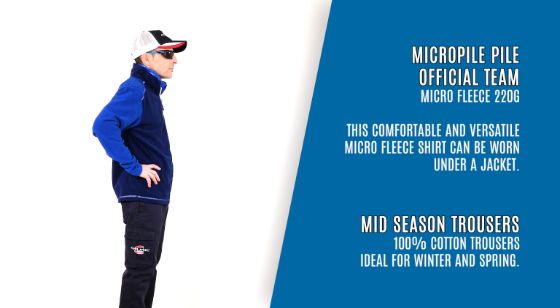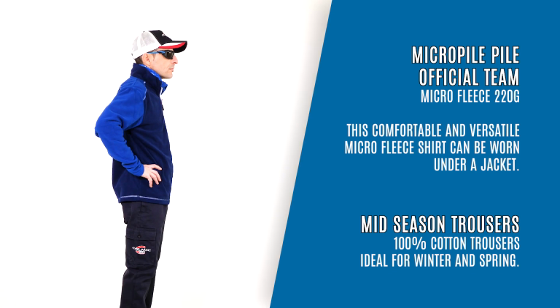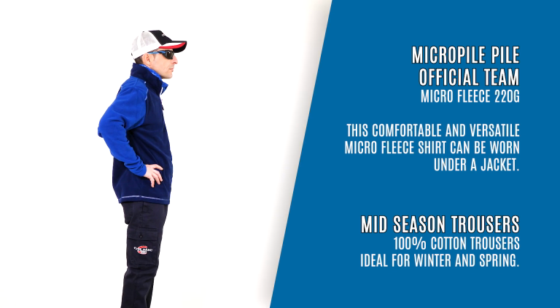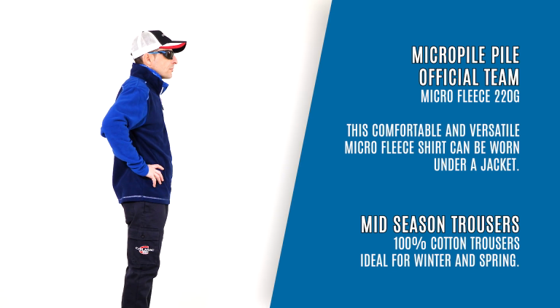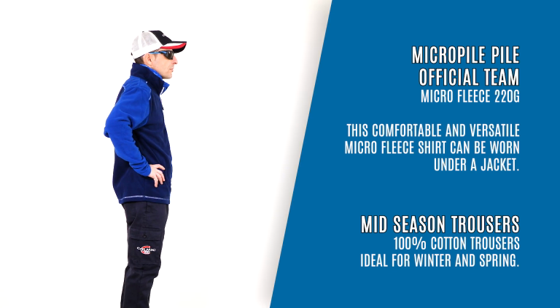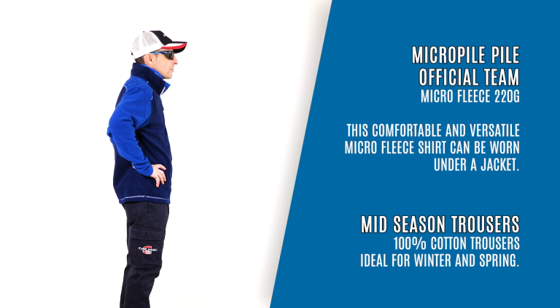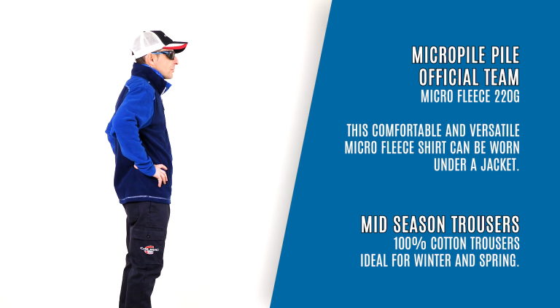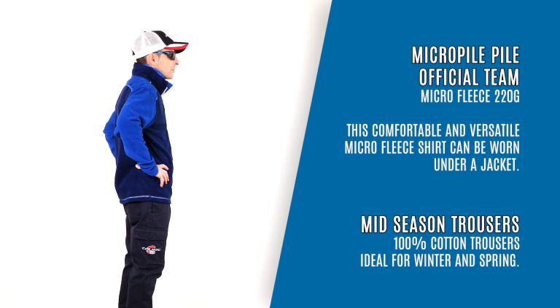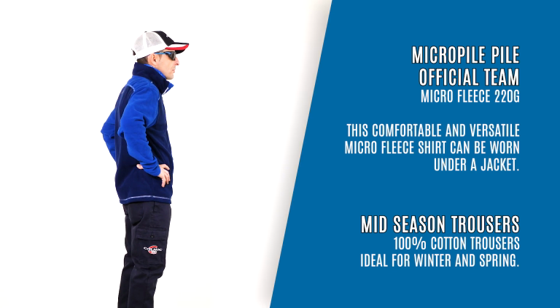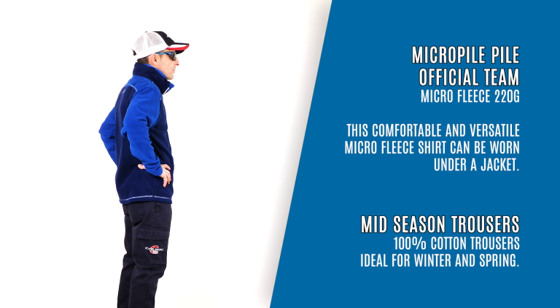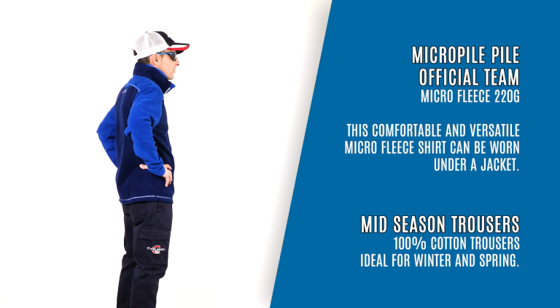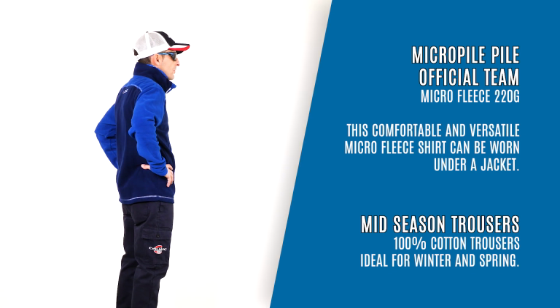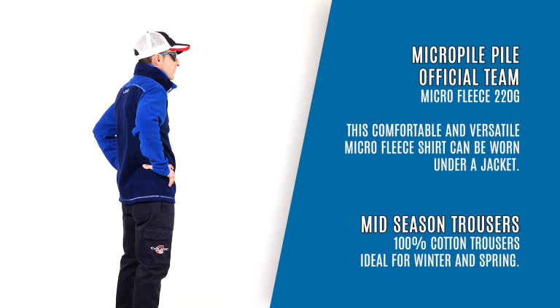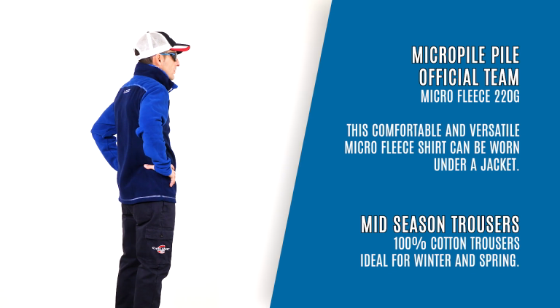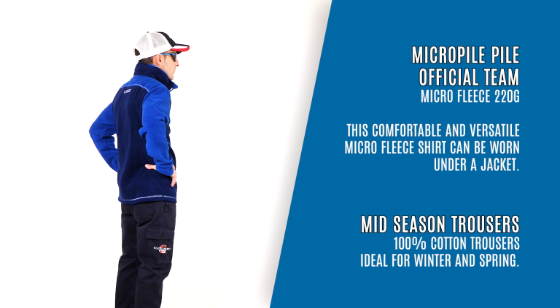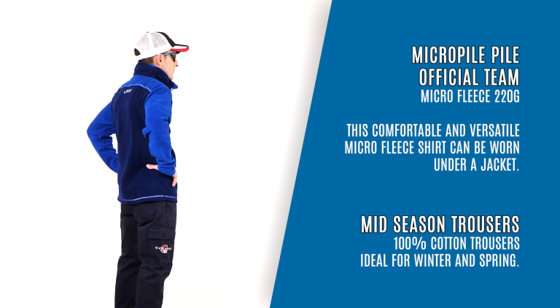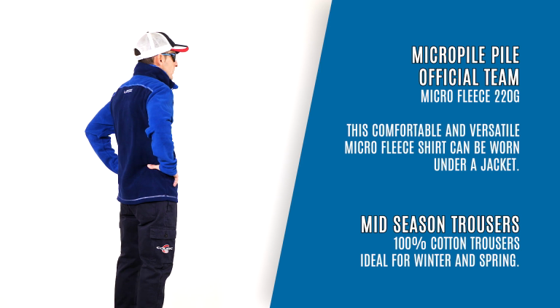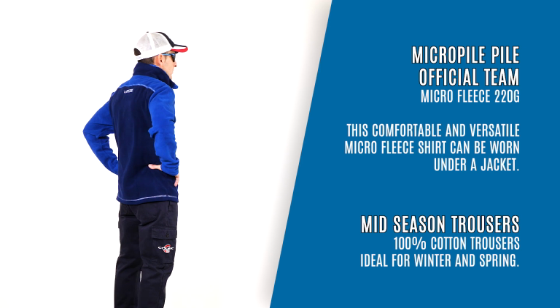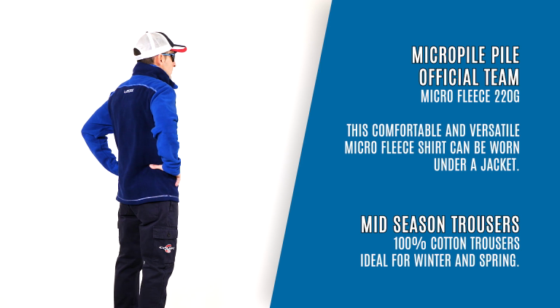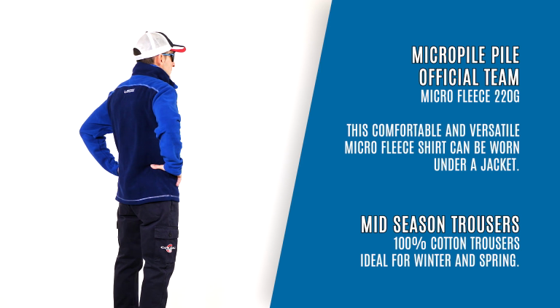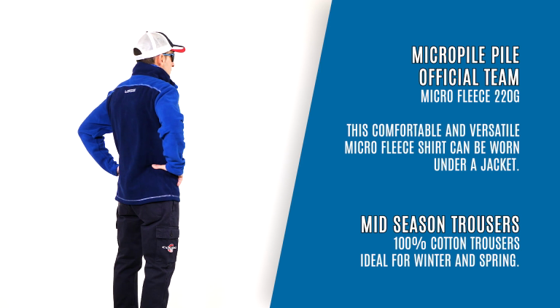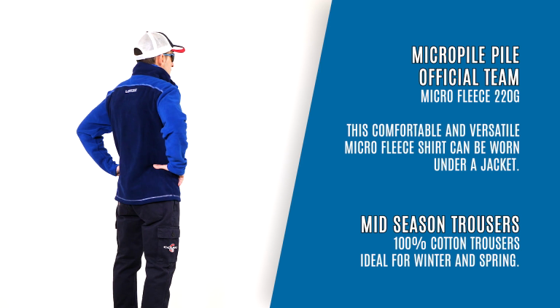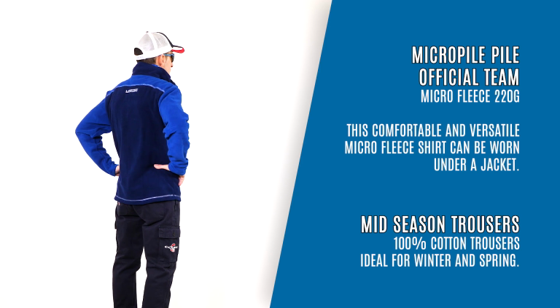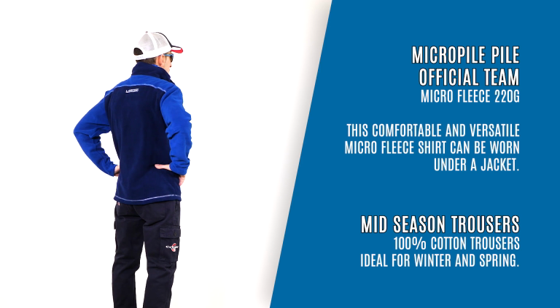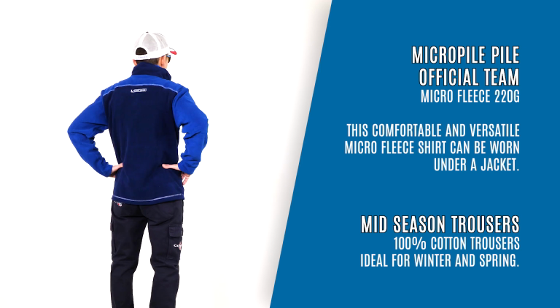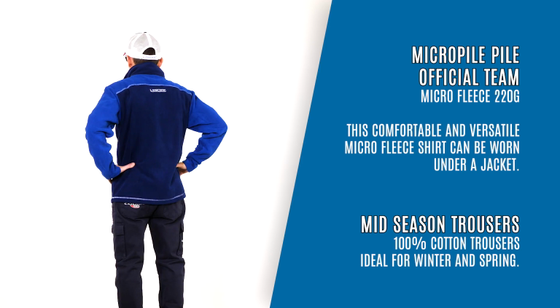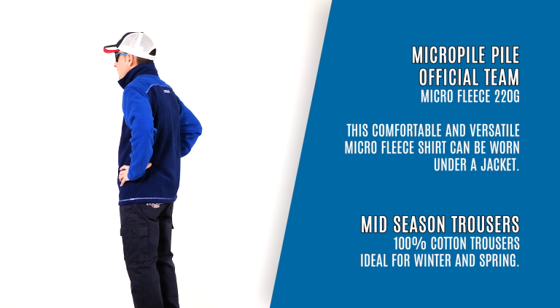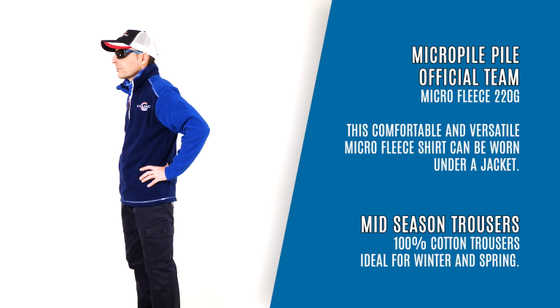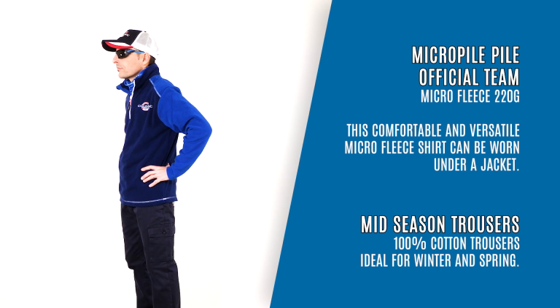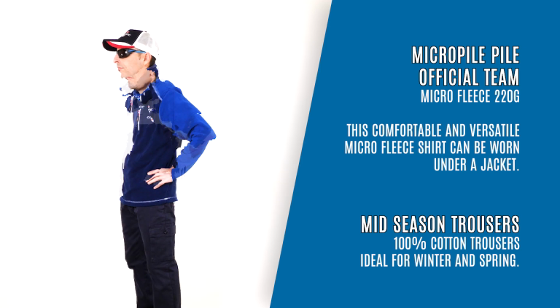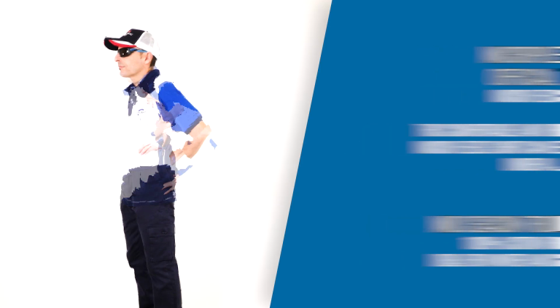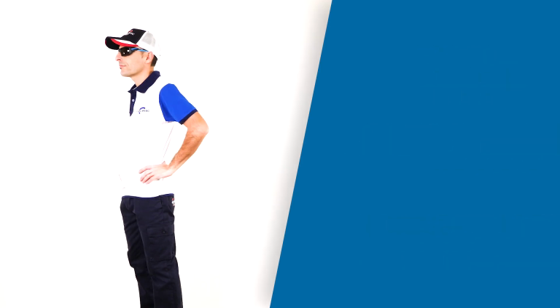Mid Season Trousers, 100% cotton trousers. Ideal for winter and spring.